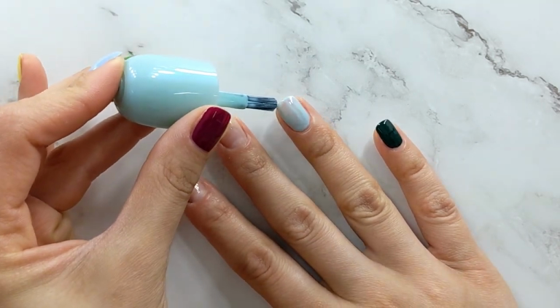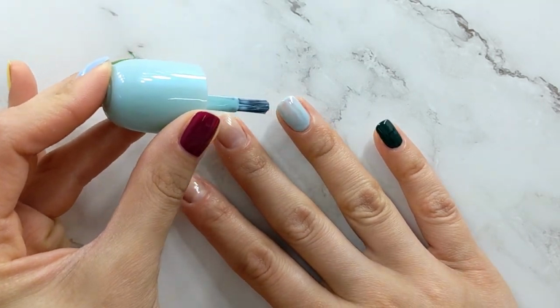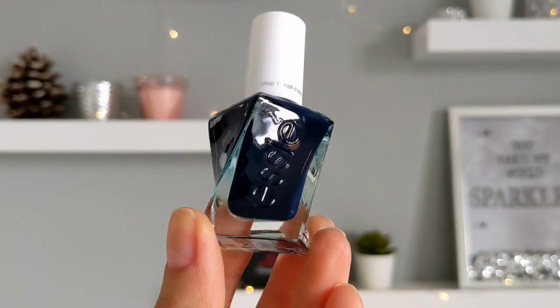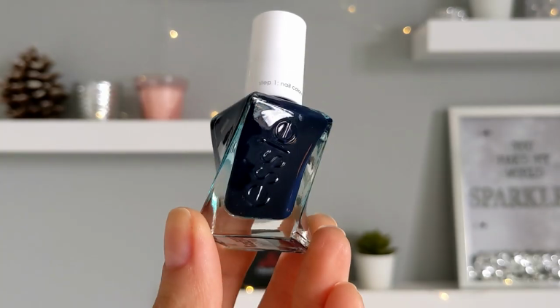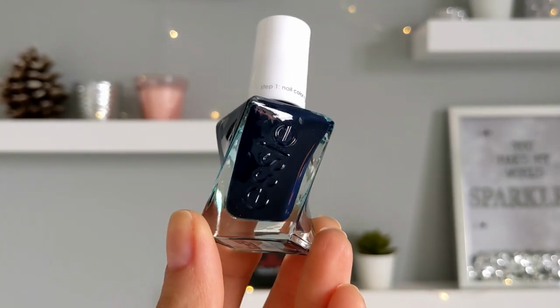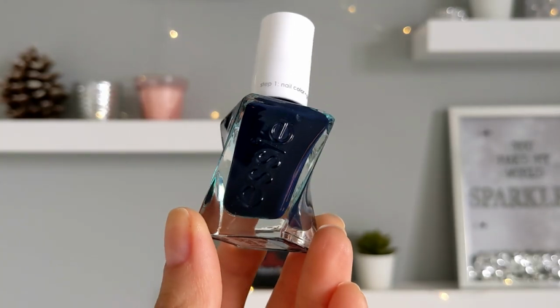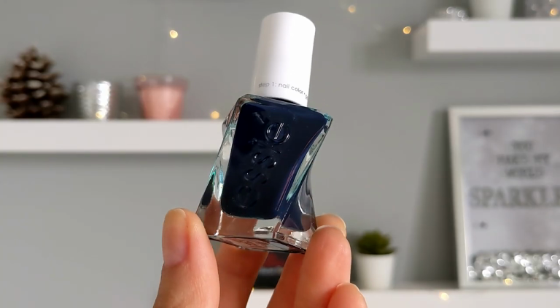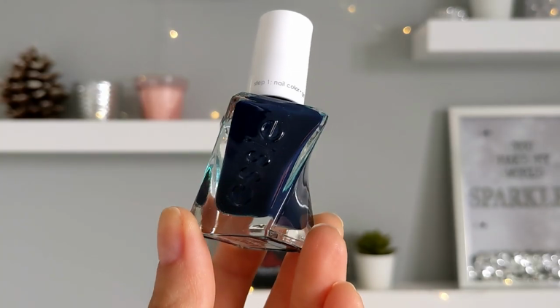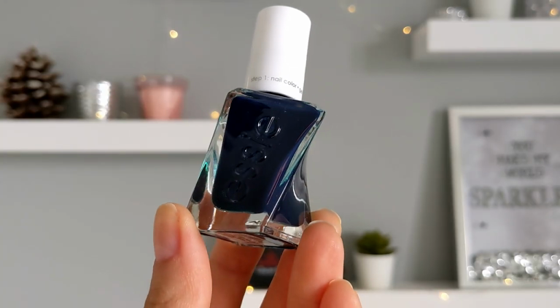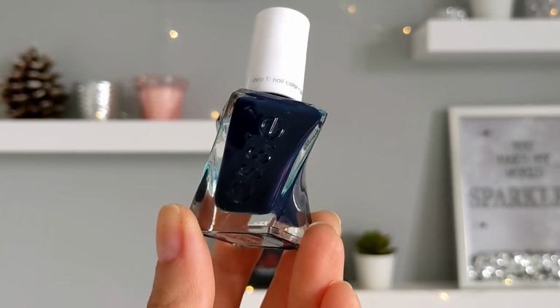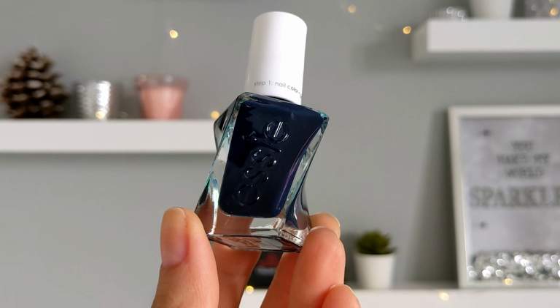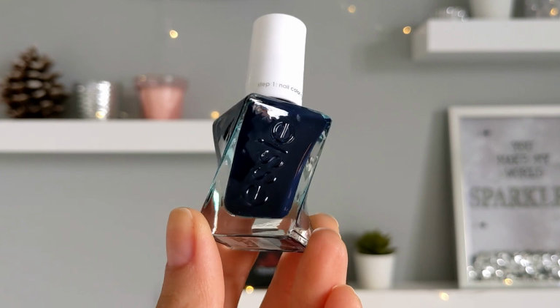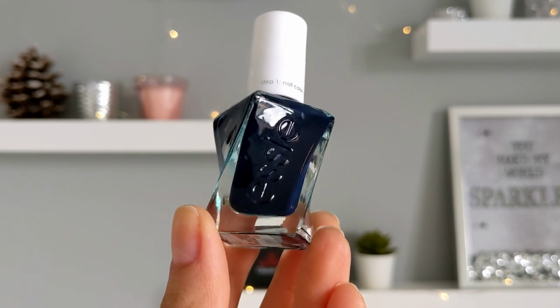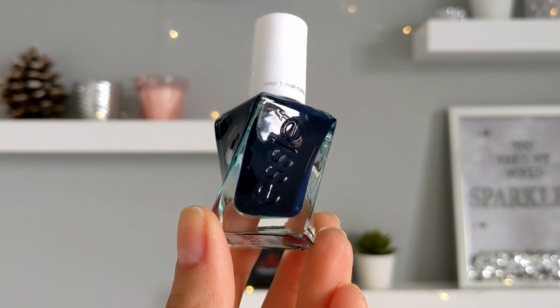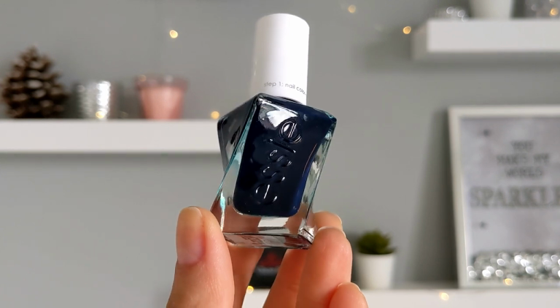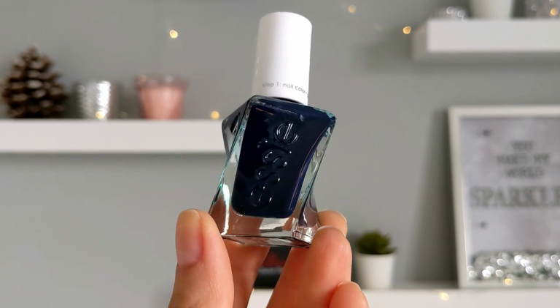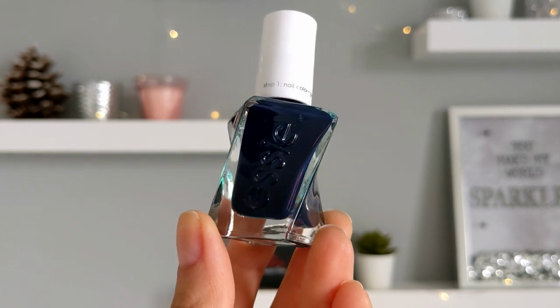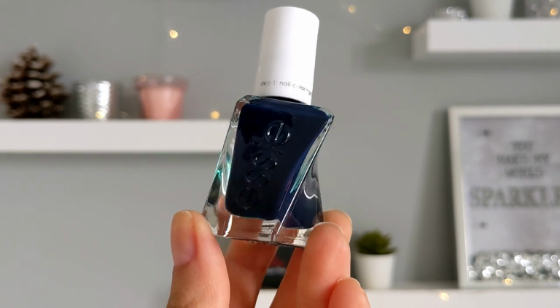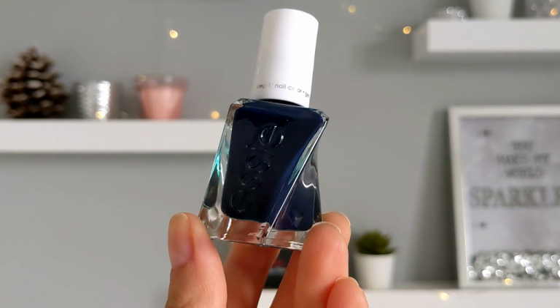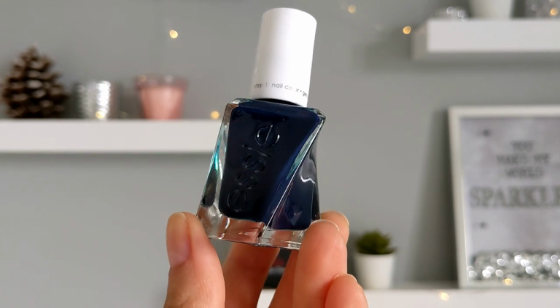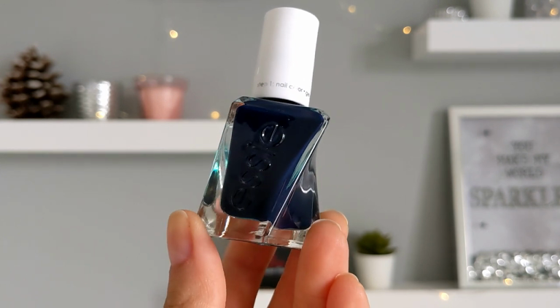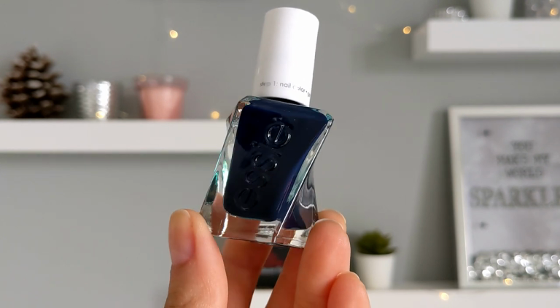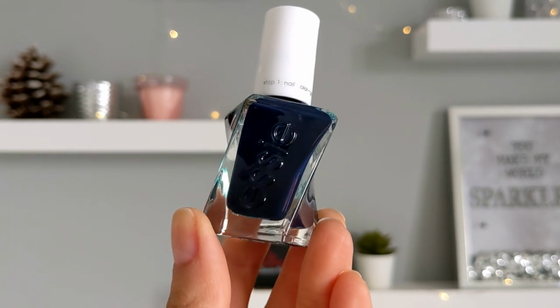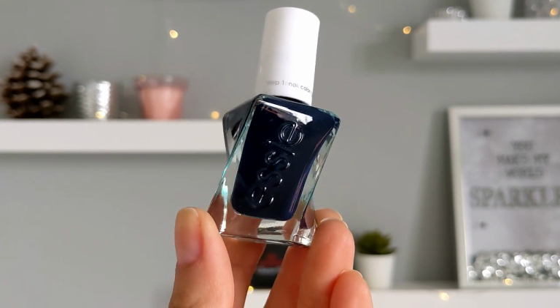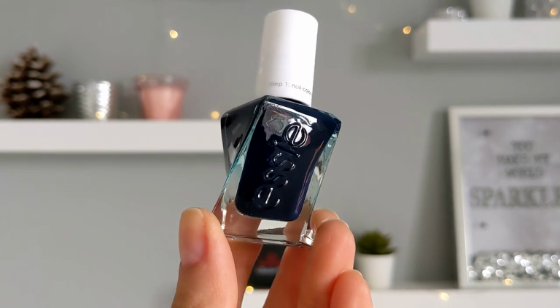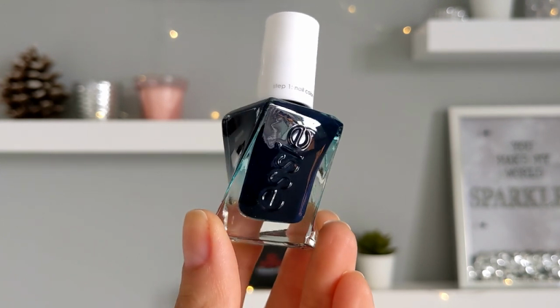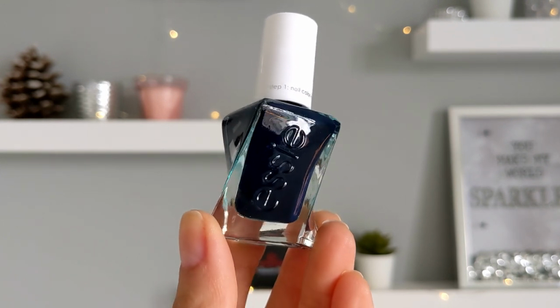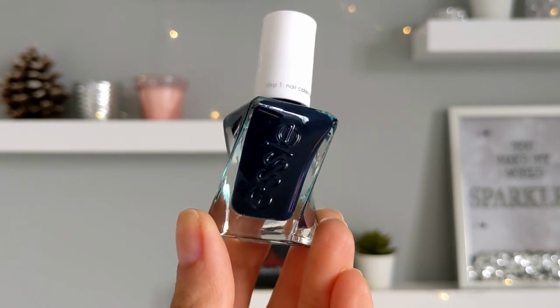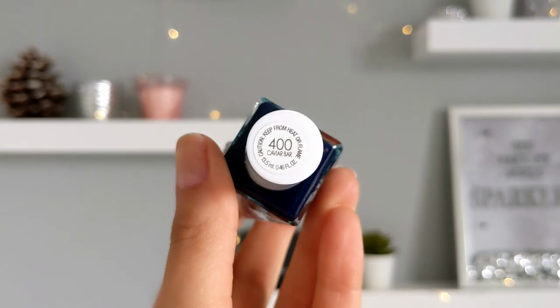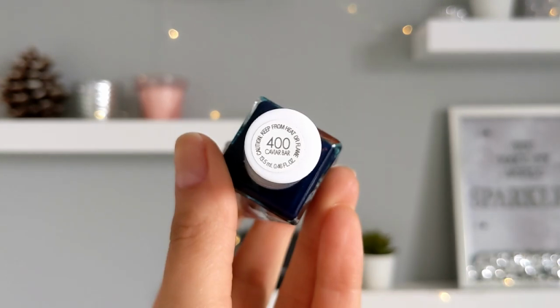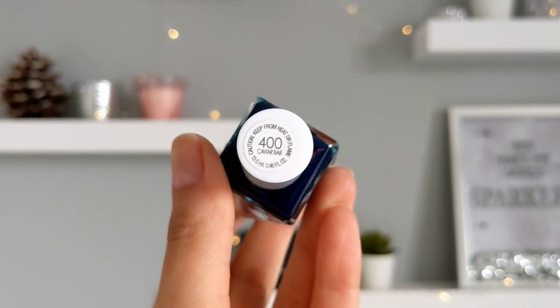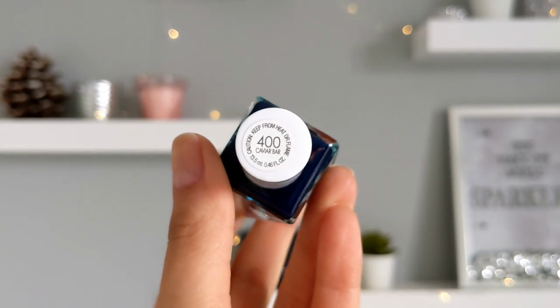The next shade is the dark blue from Essence — it's almost black. I like this nail polish very much.